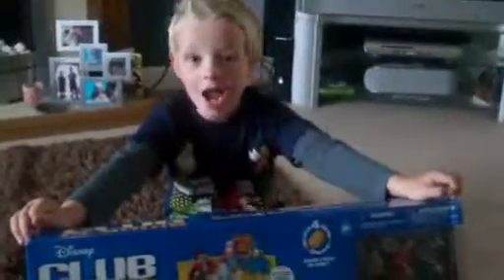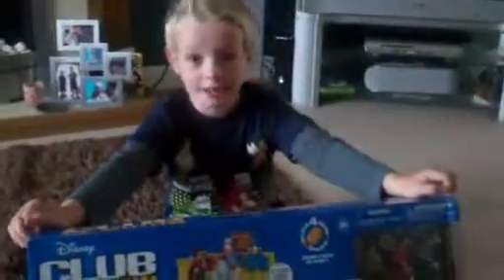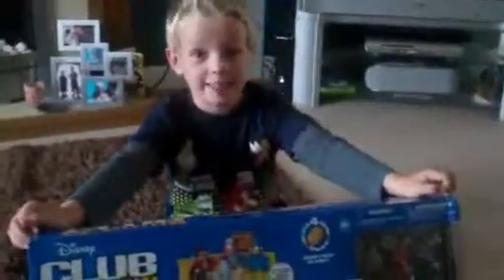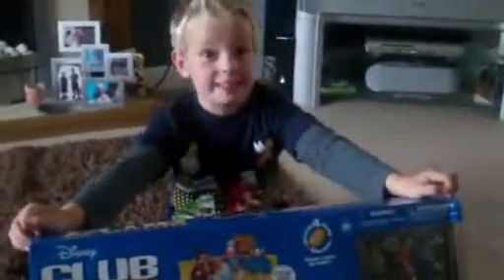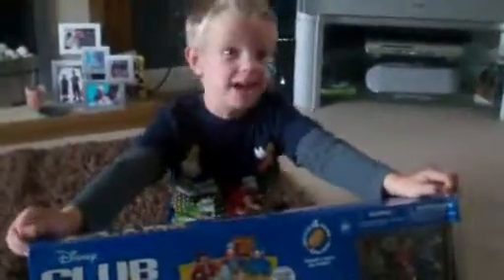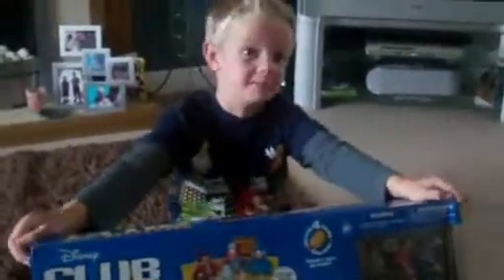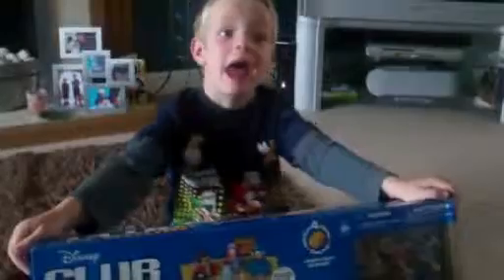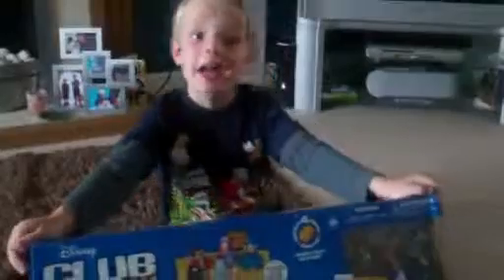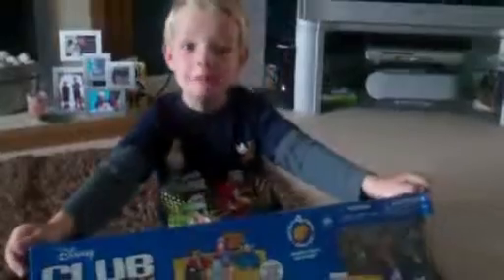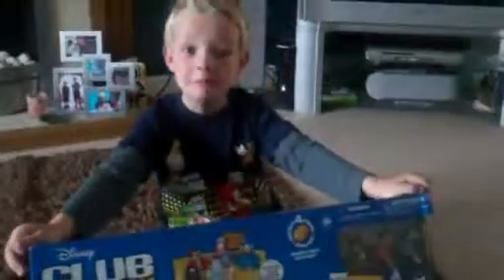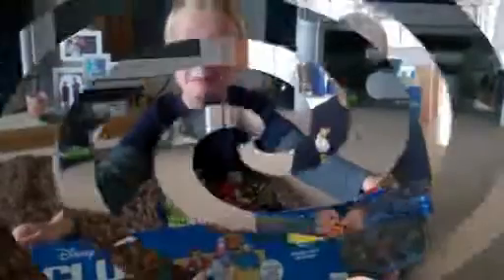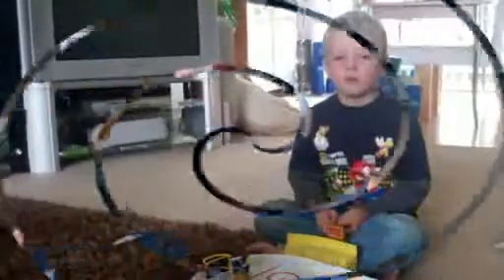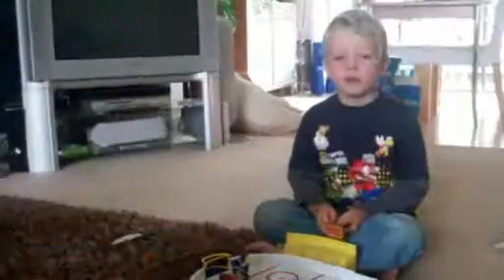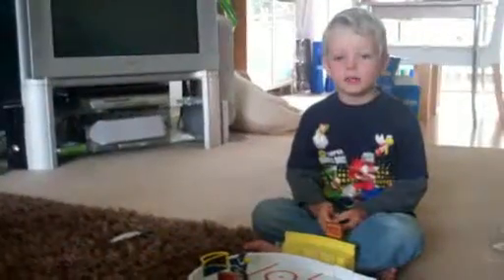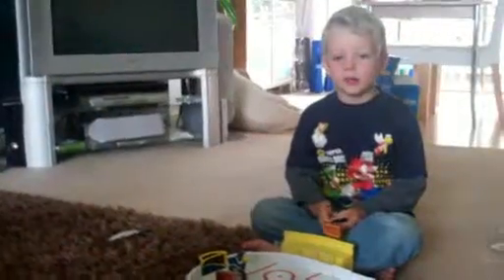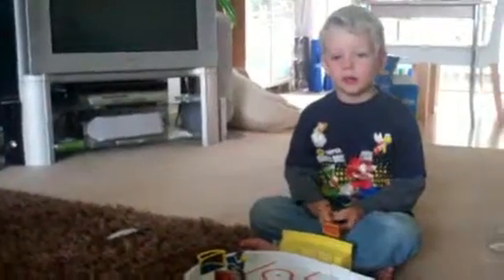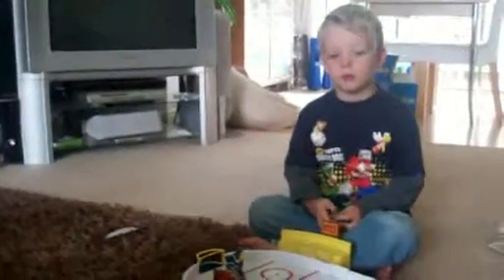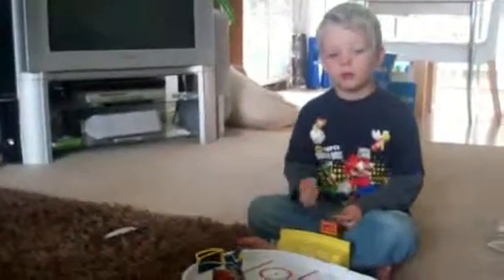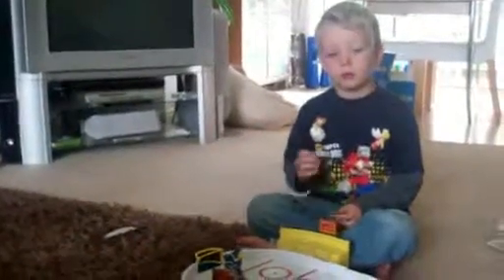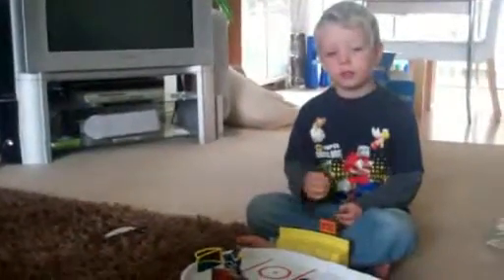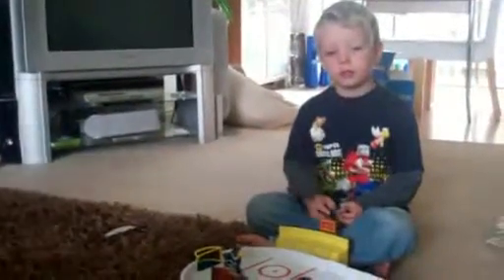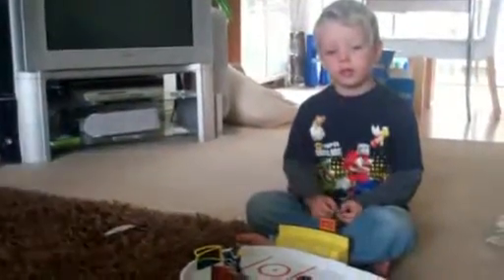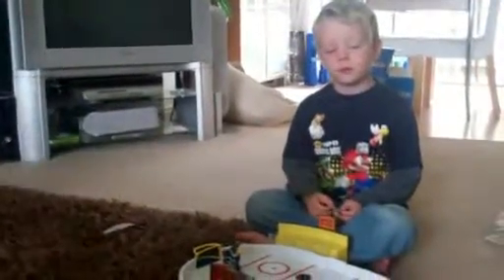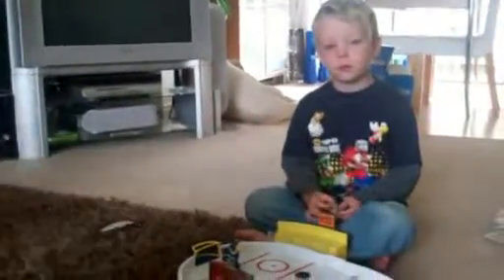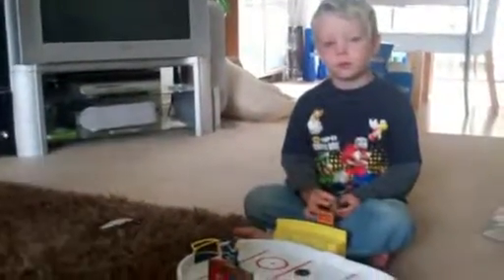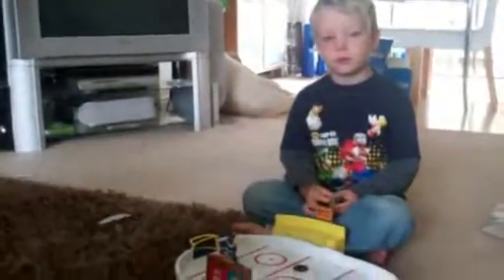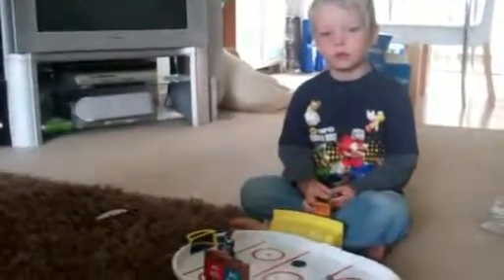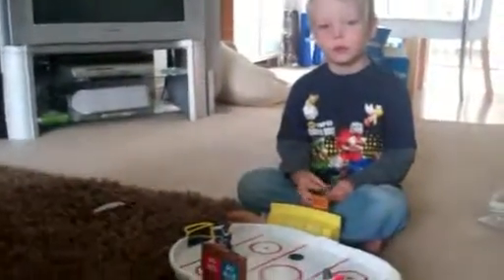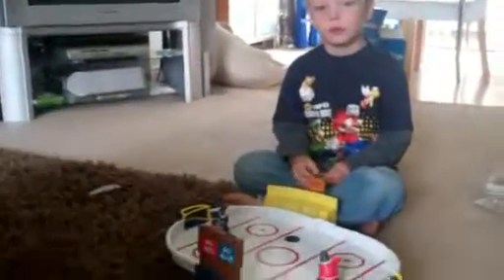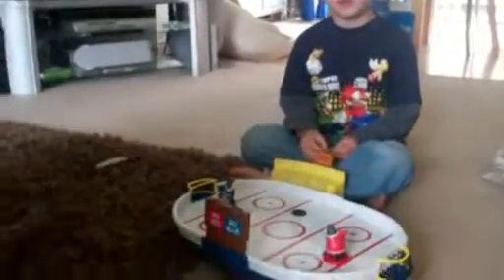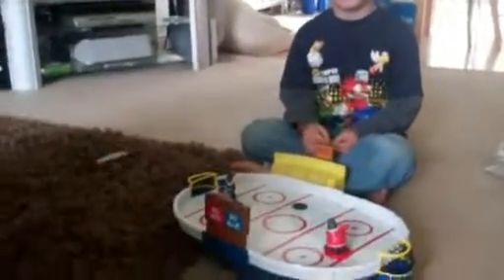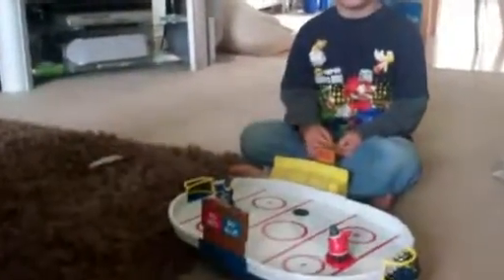Let's go inside to play! Mommy and Daddy helped me to put it together since it was a bit difficult.